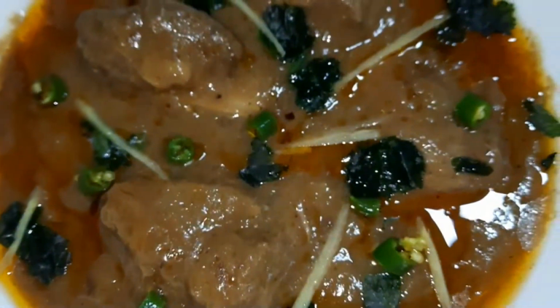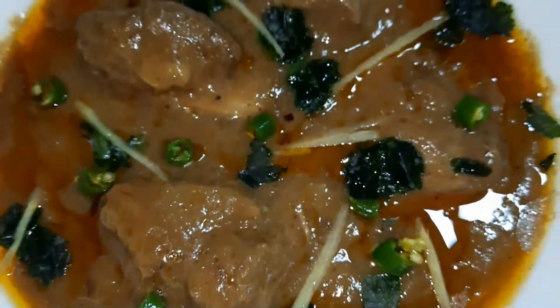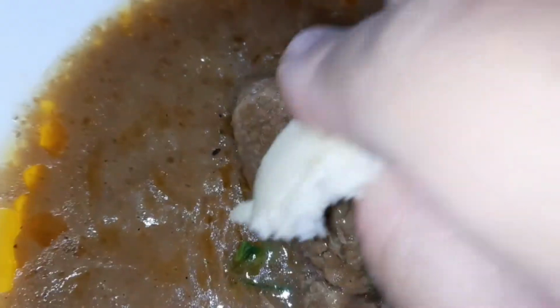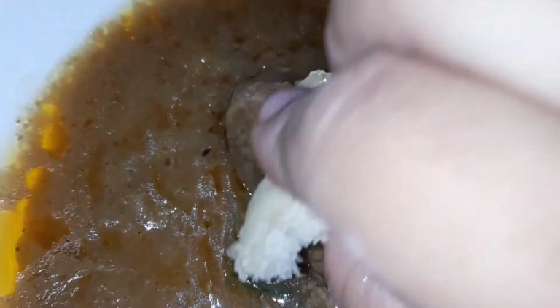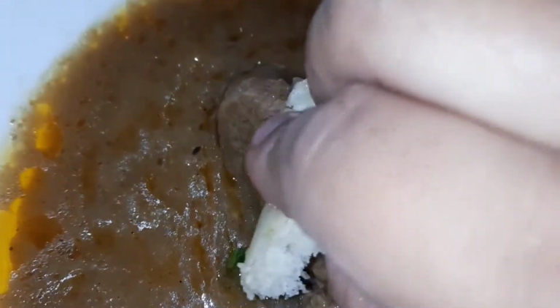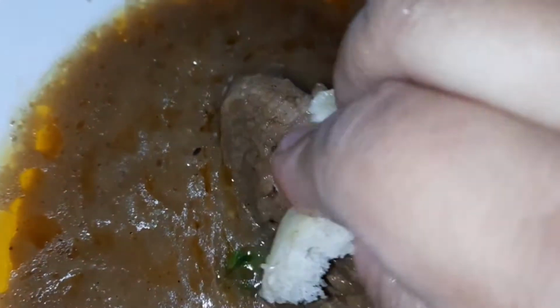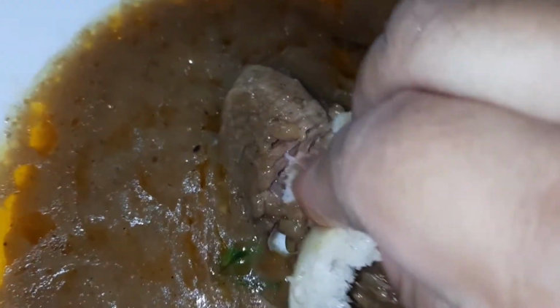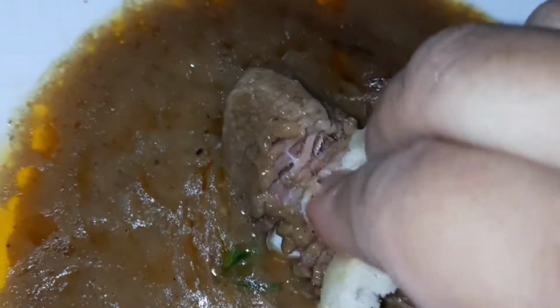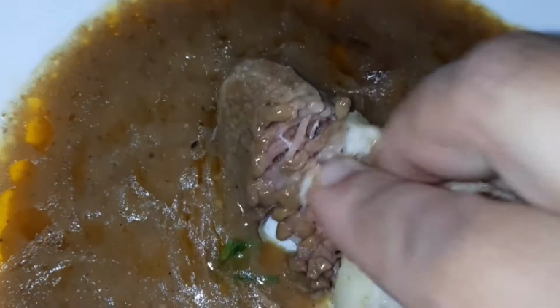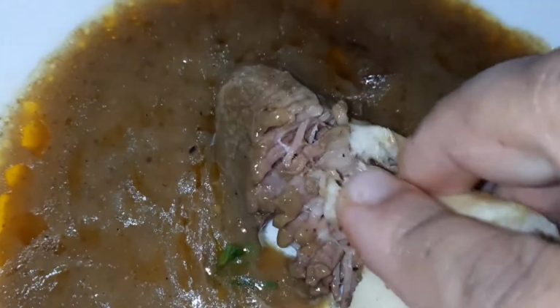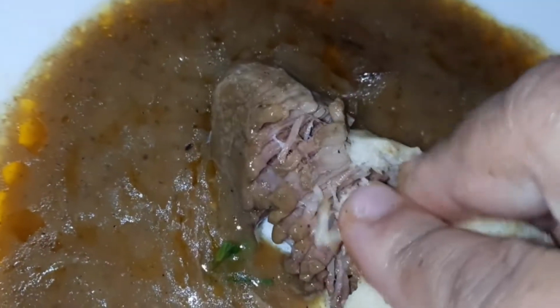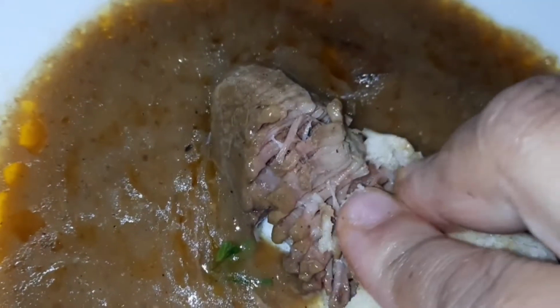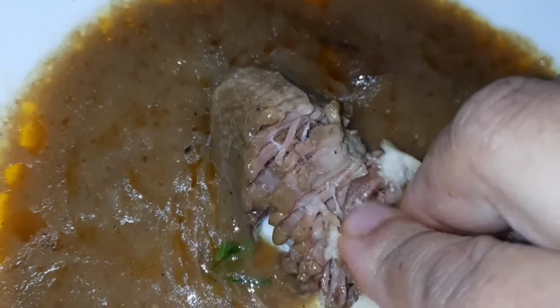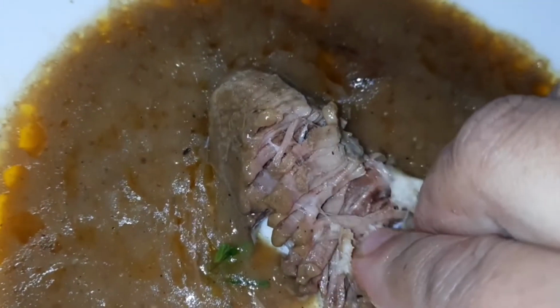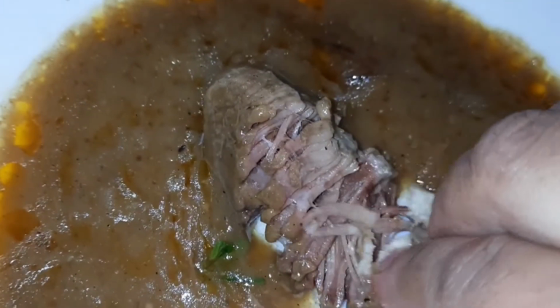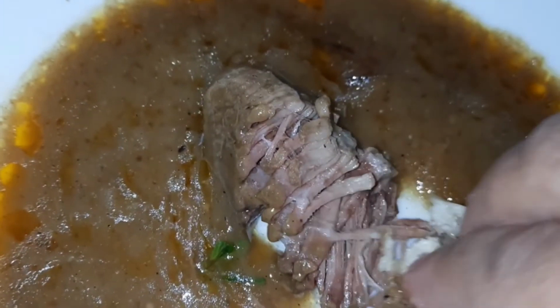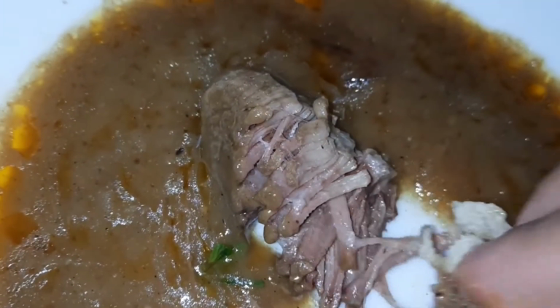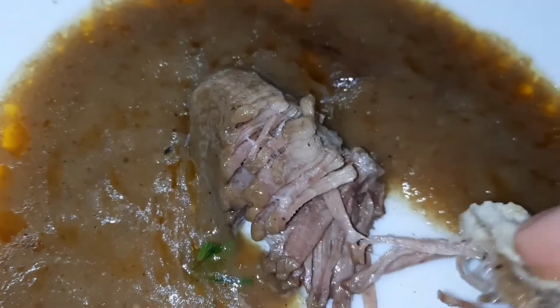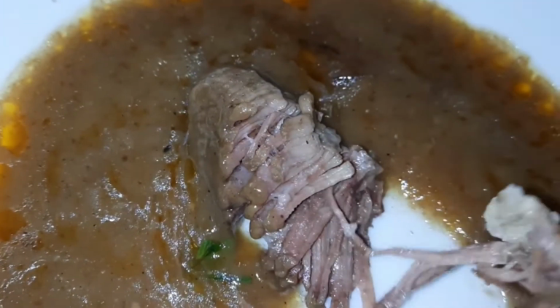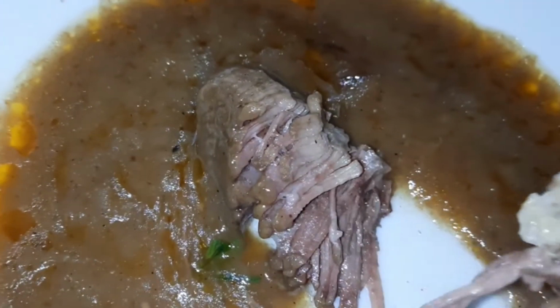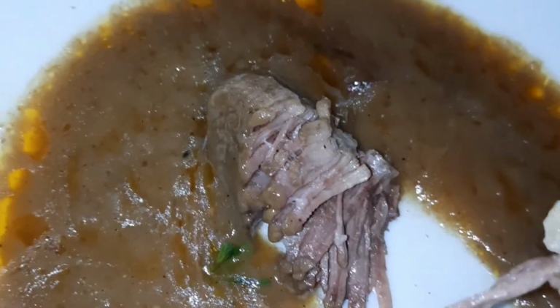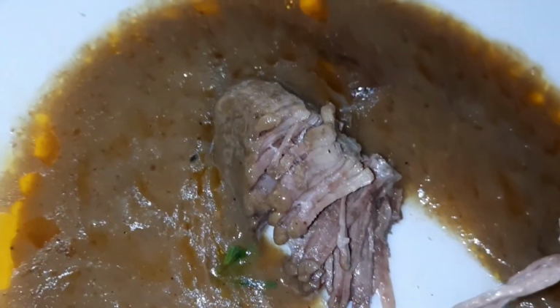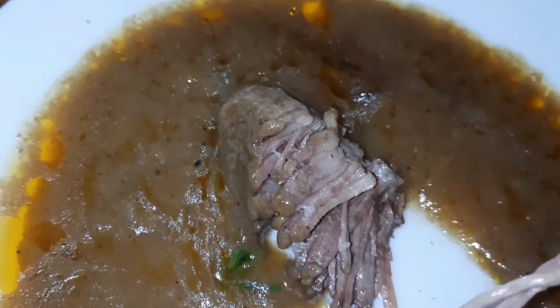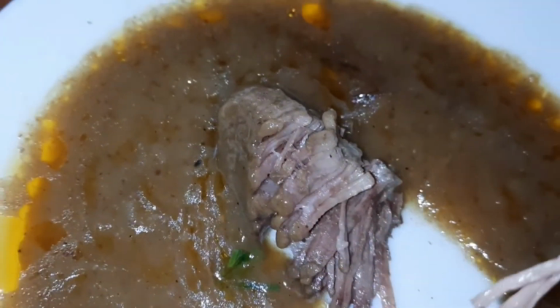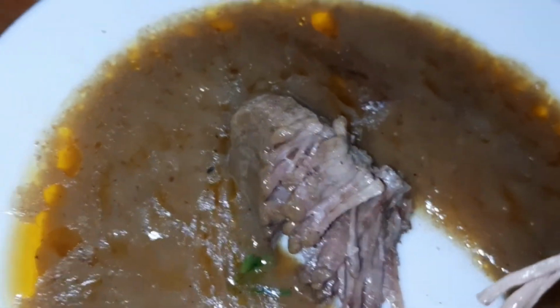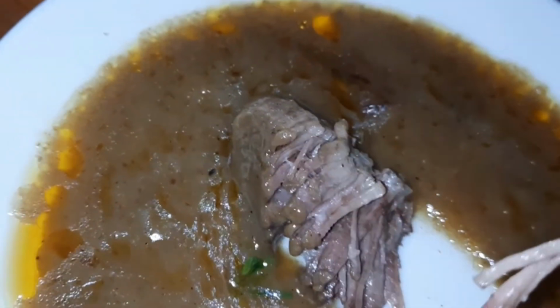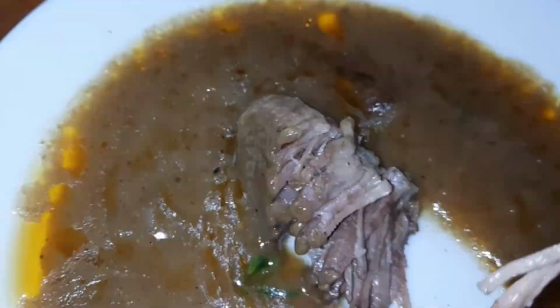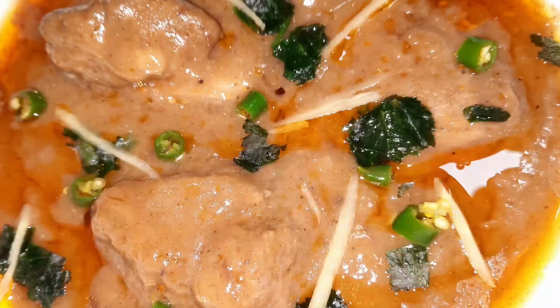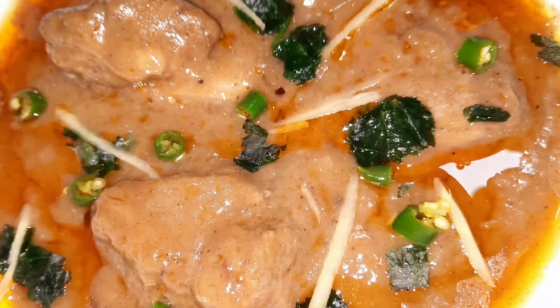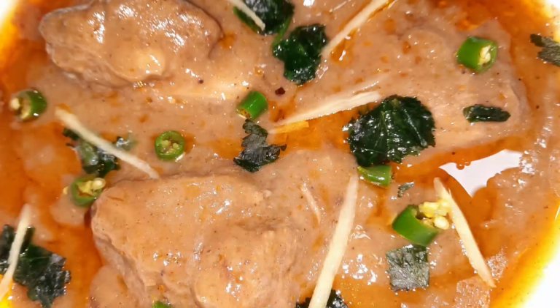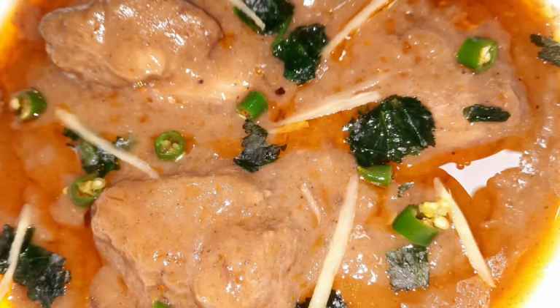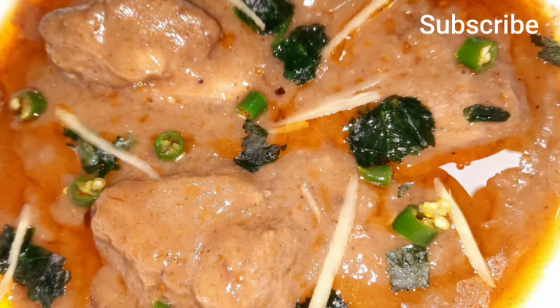تب تک کے لیے ملتے ہیں آپ سے next video میں — دعاوں میں یاد رکھئے گا۔ اللہ حافظ۔